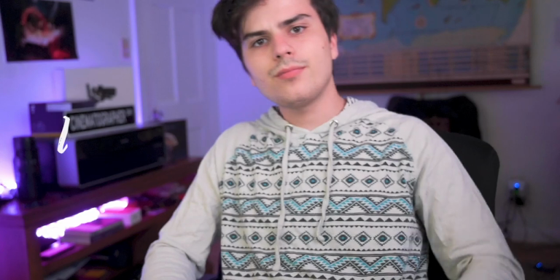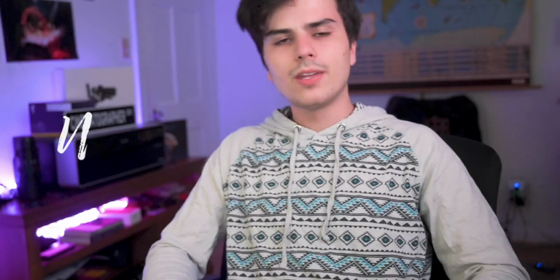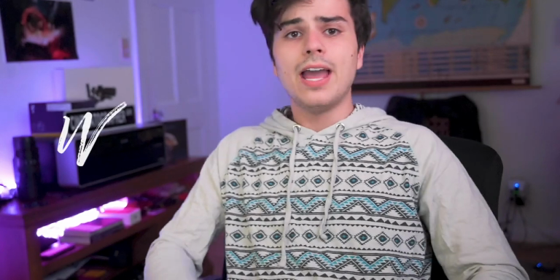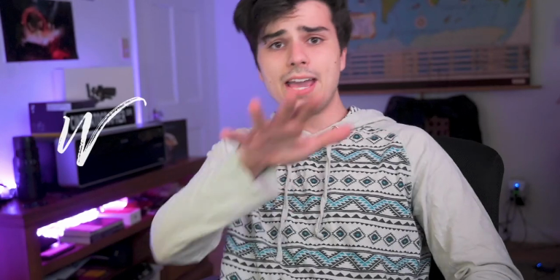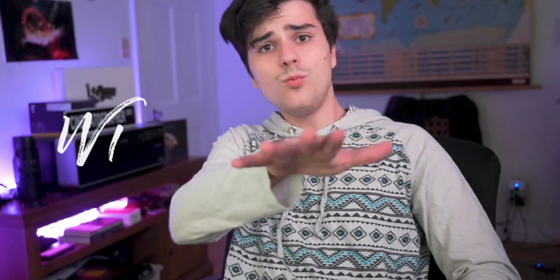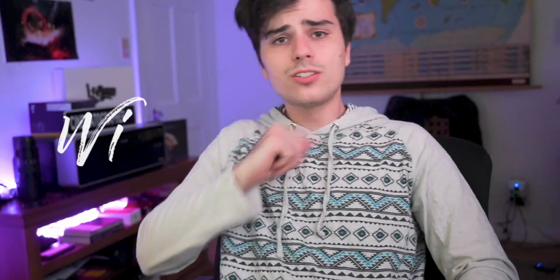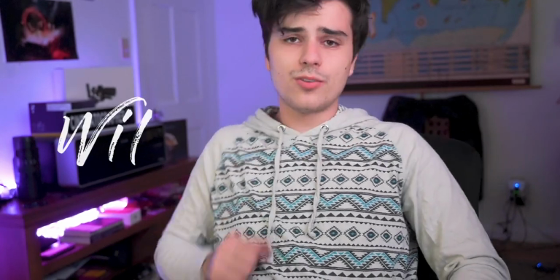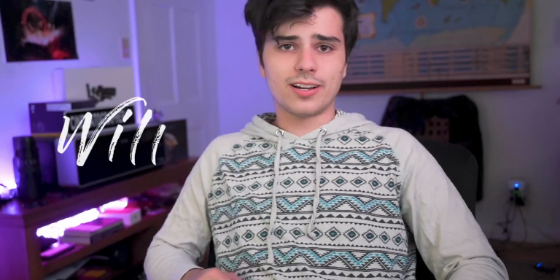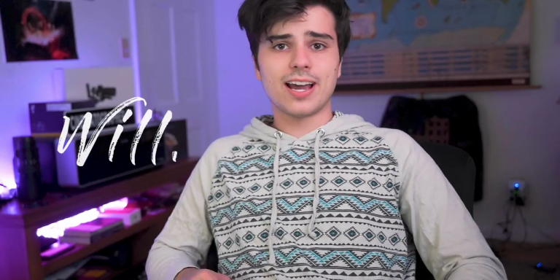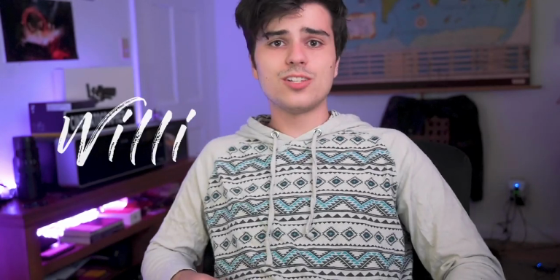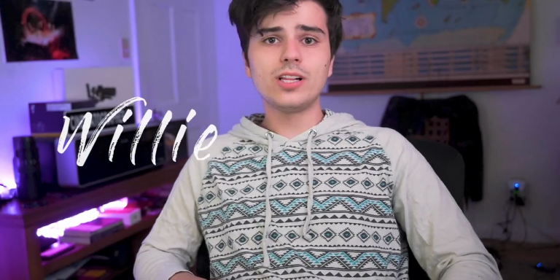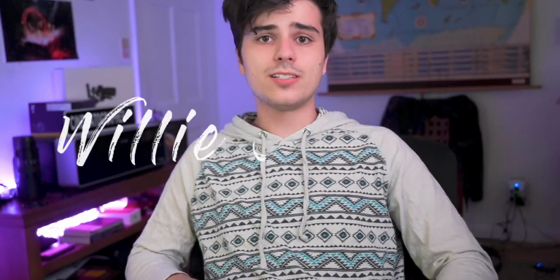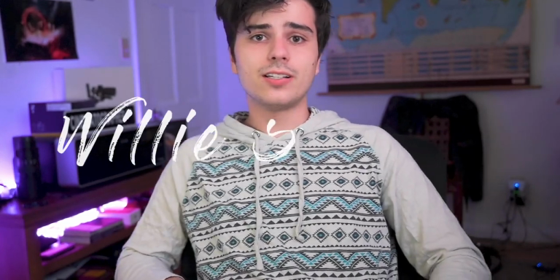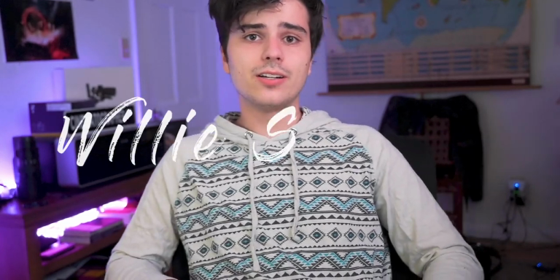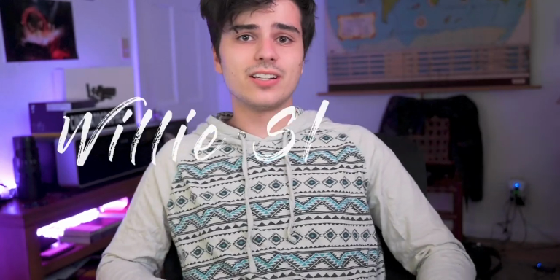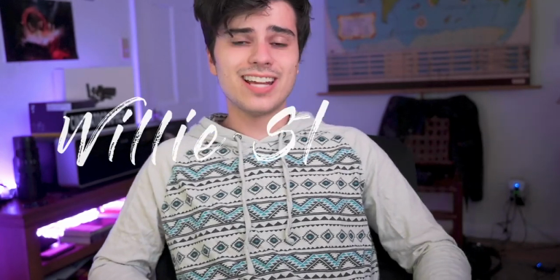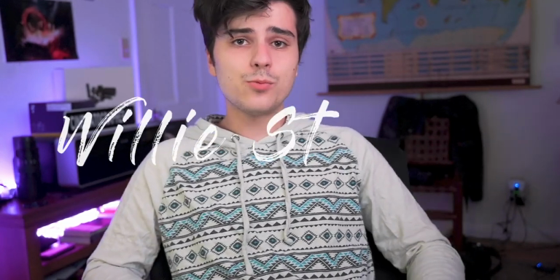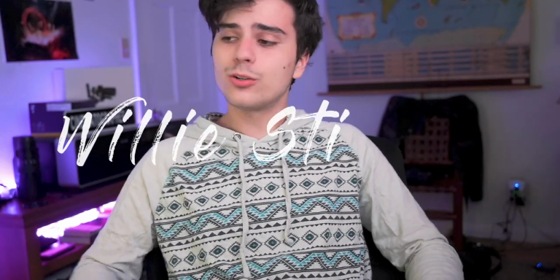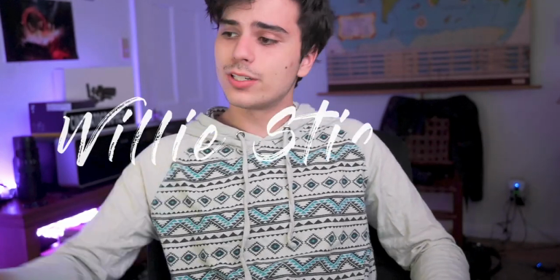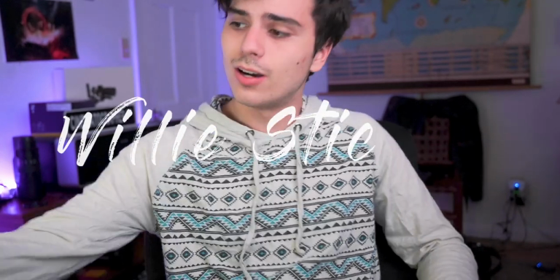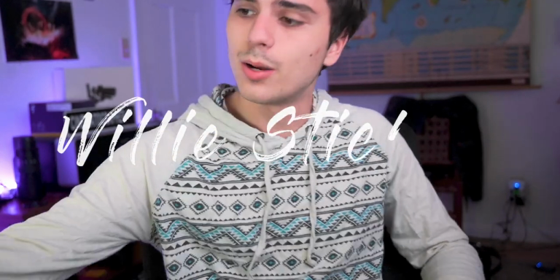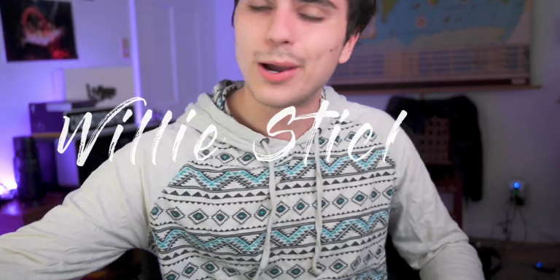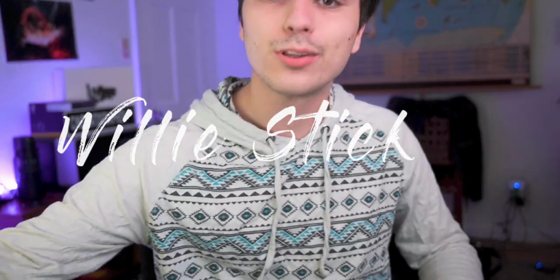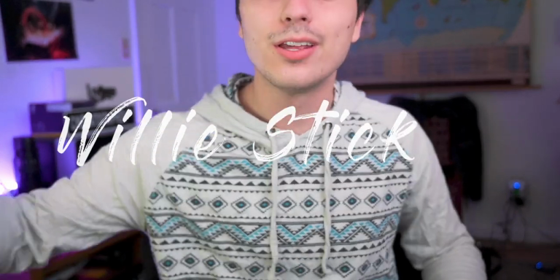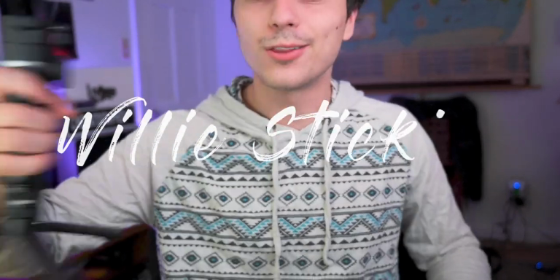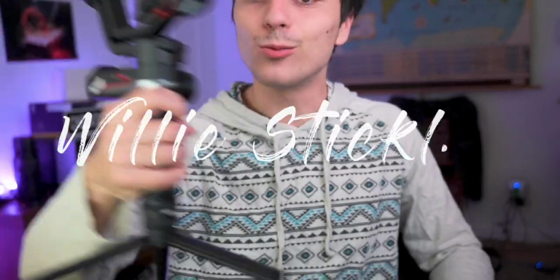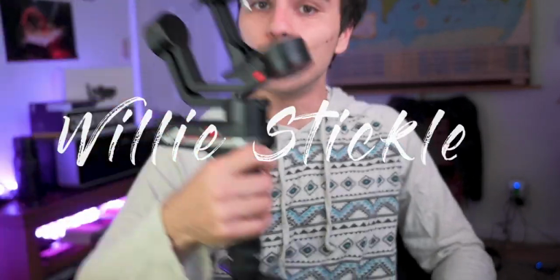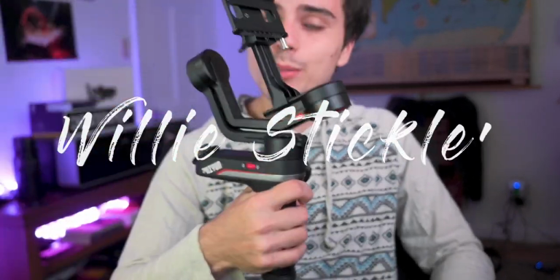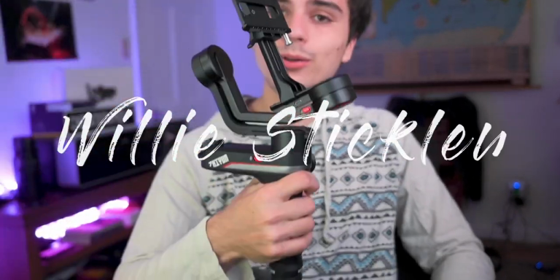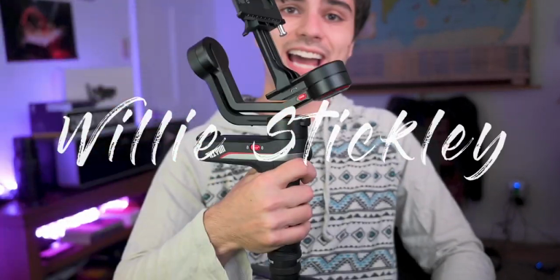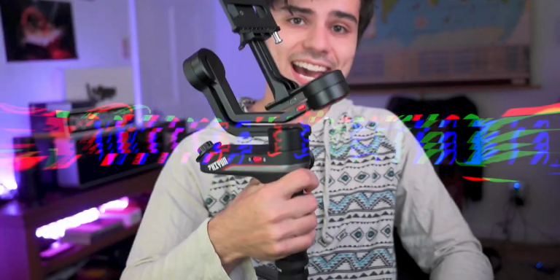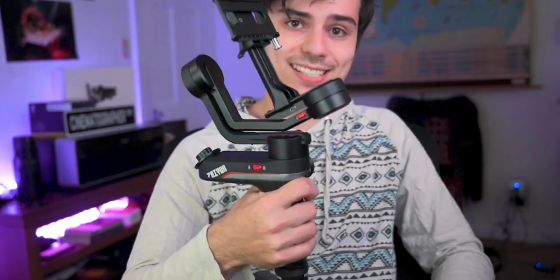Hey, what's going on guys? It's Willy Stickley here and today we are going to talk about the Weevil S.